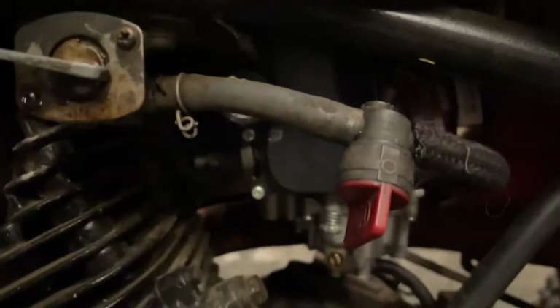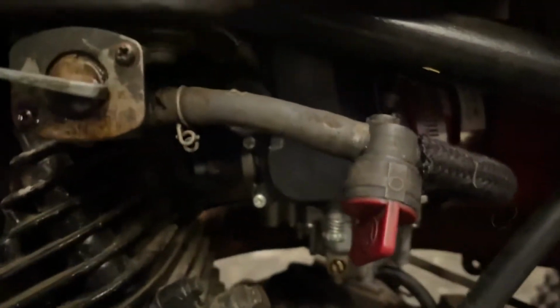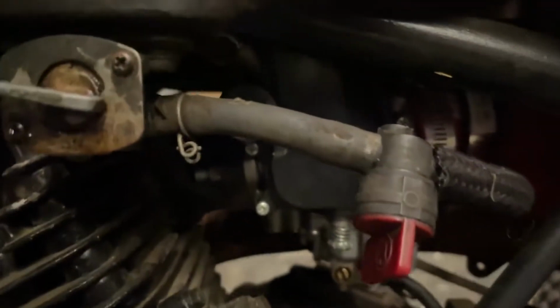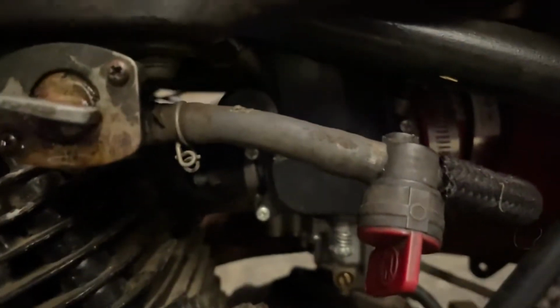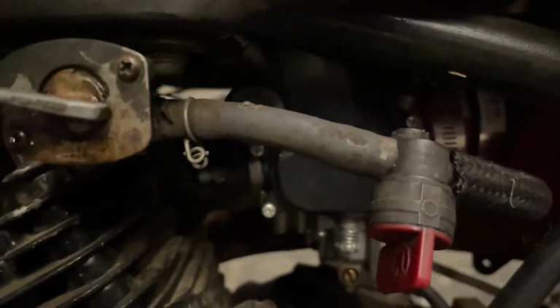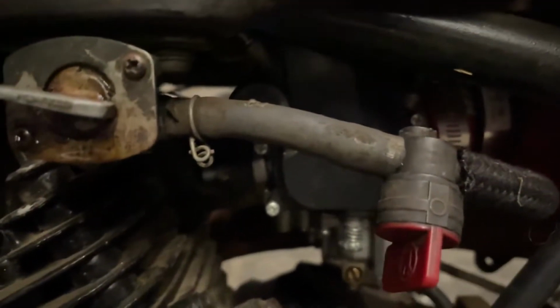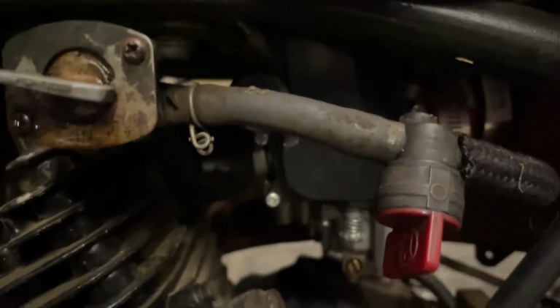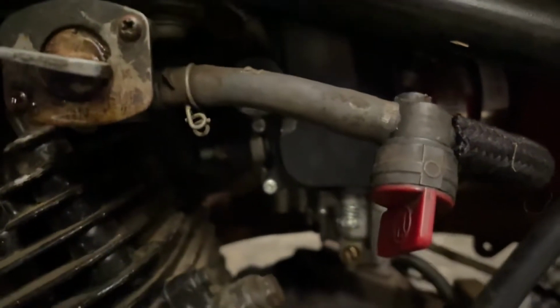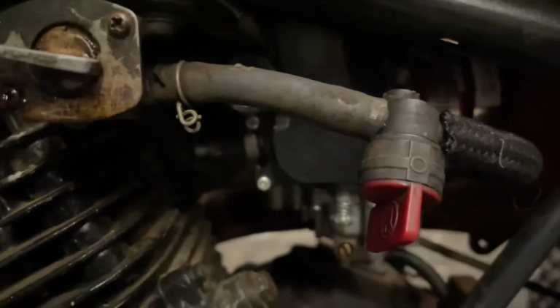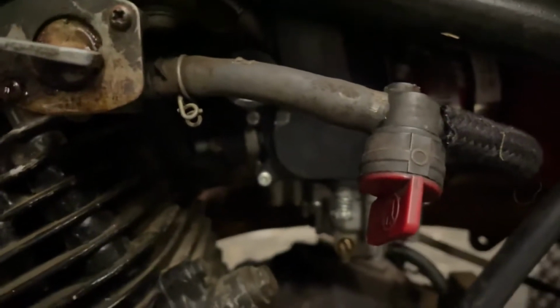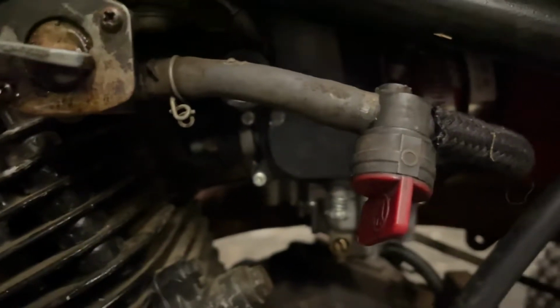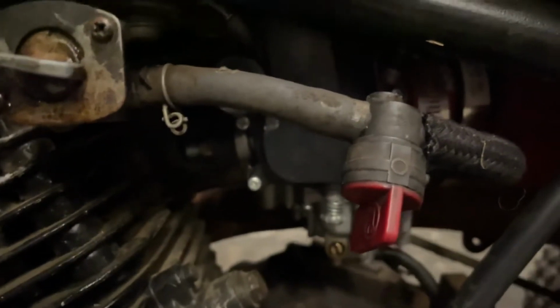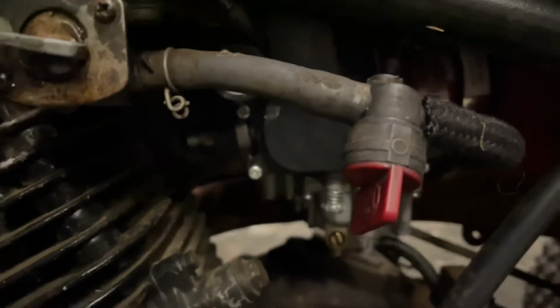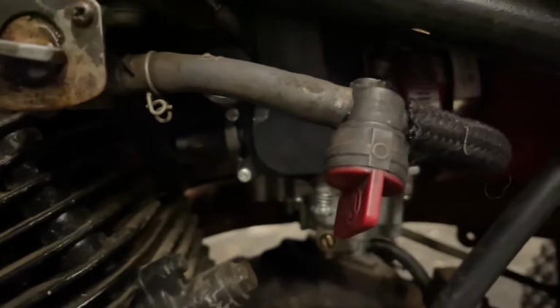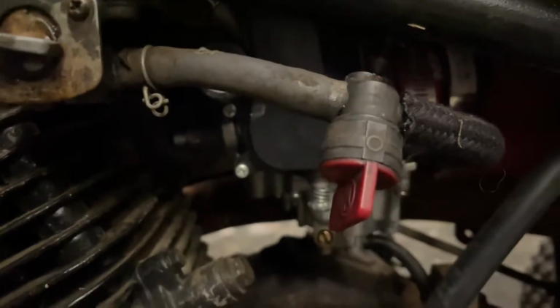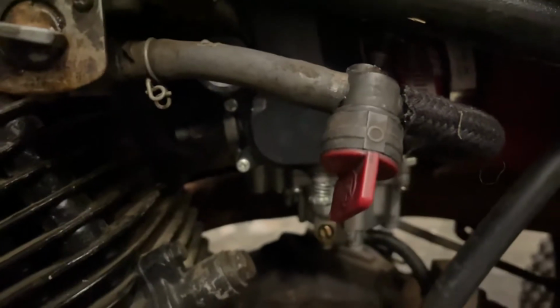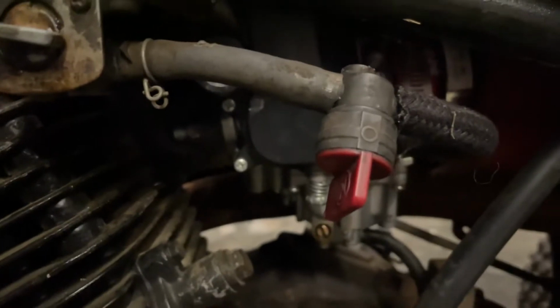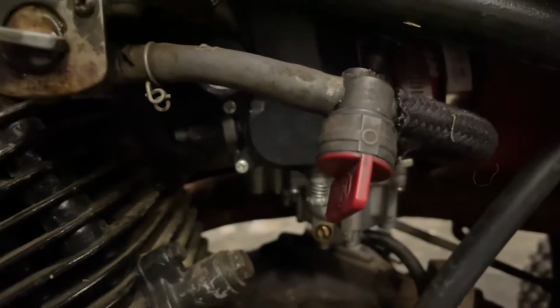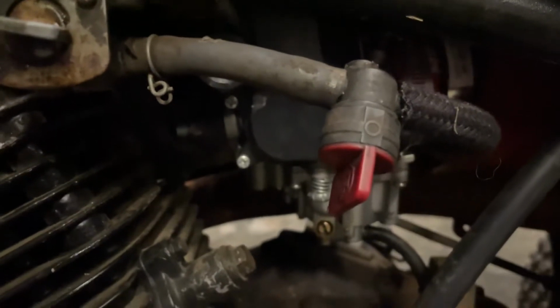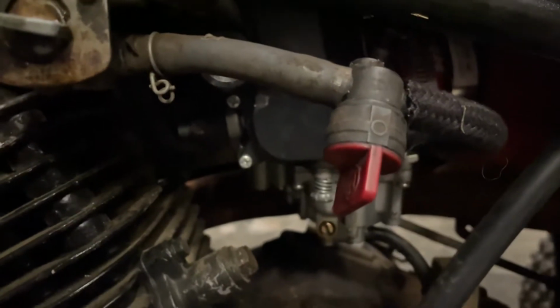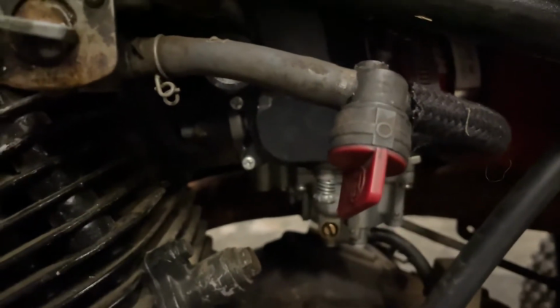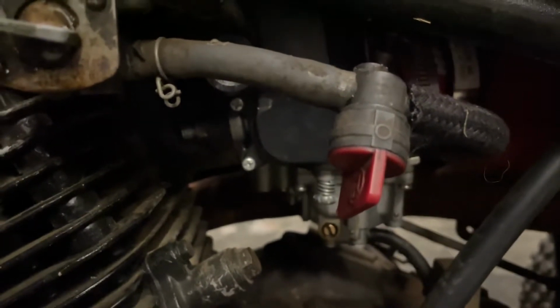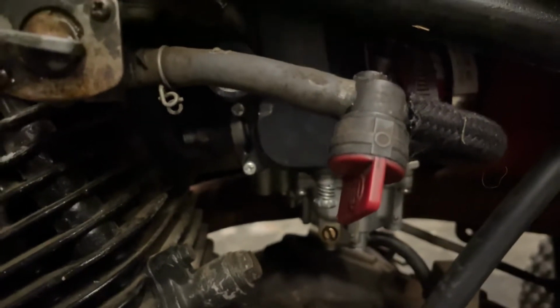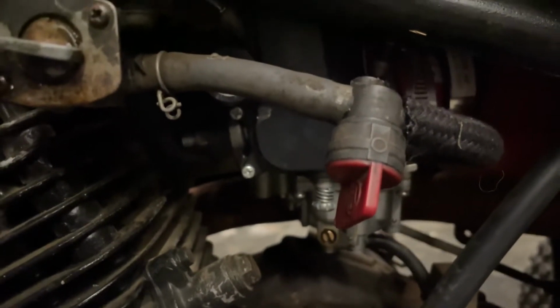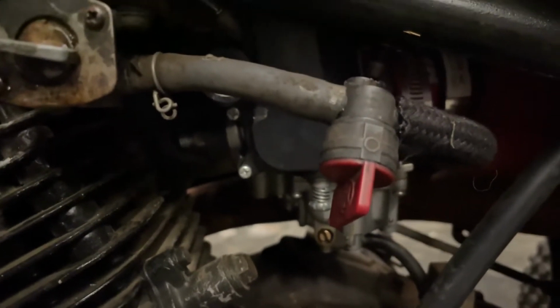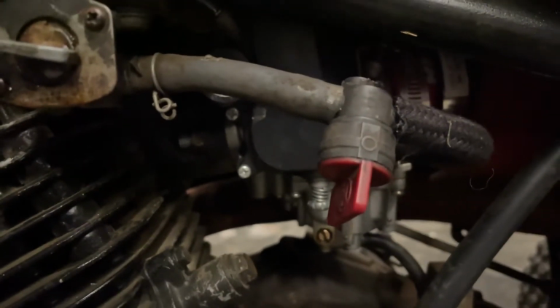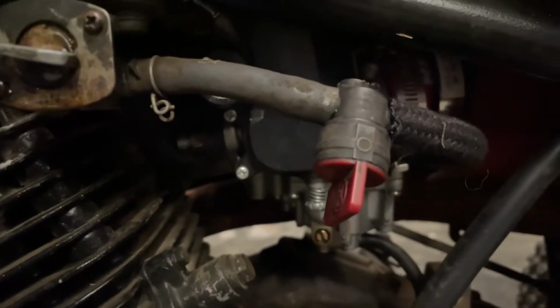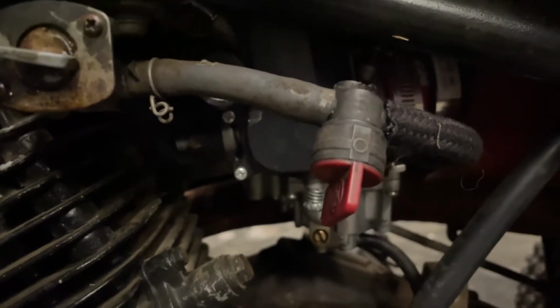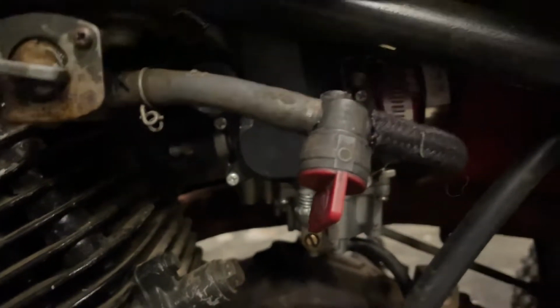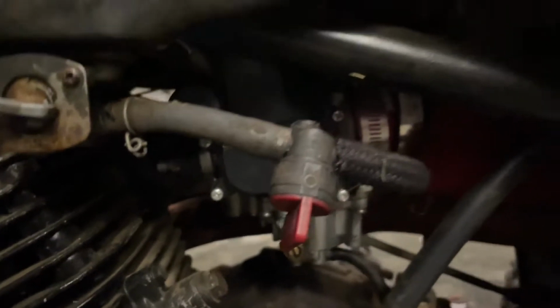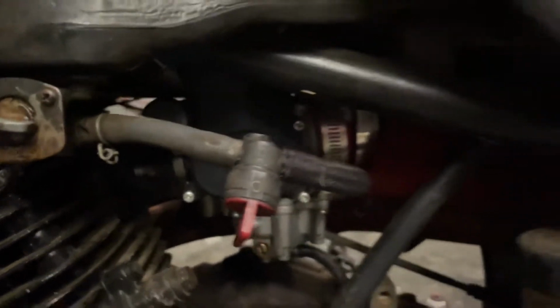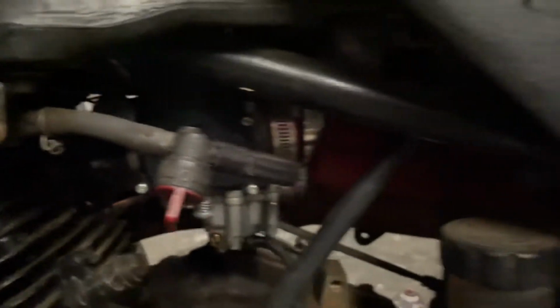He put an inline shutoff on it — a cheap one, probably from like AutoZone or Advance — but it stopped working as well.